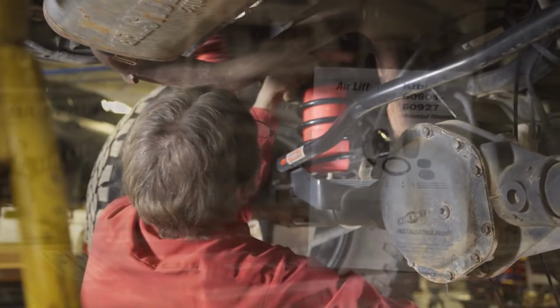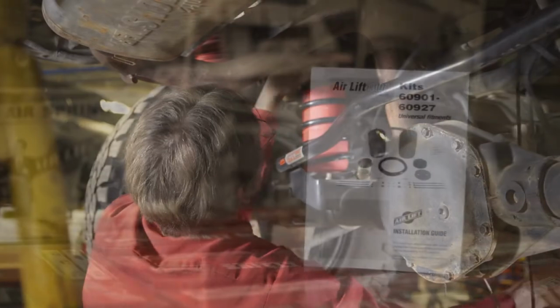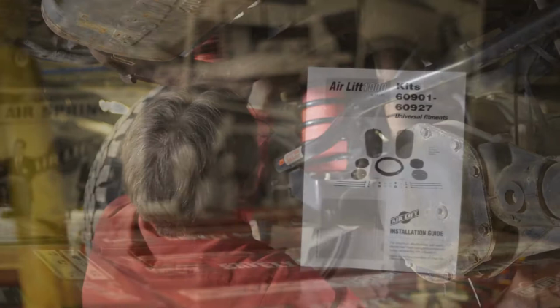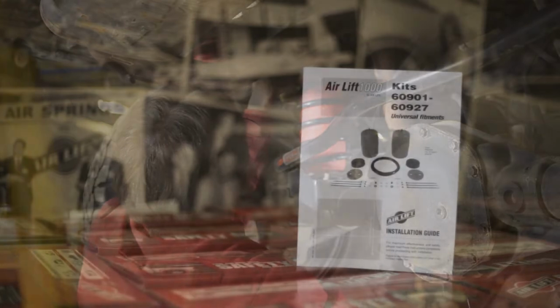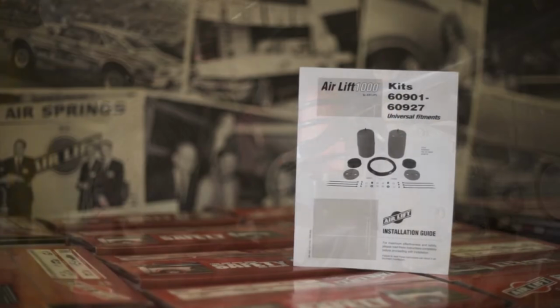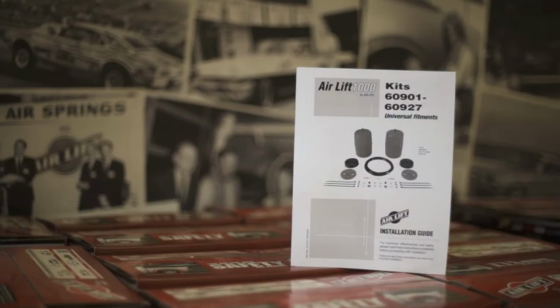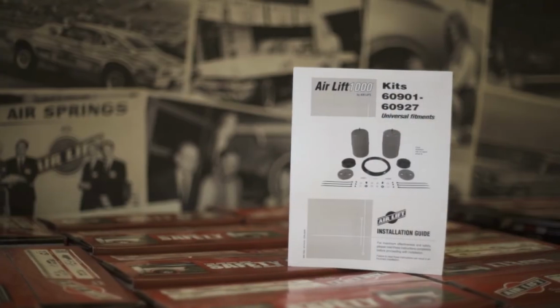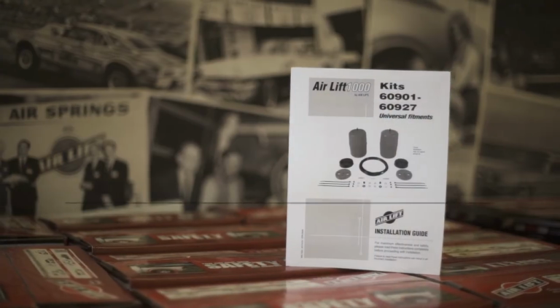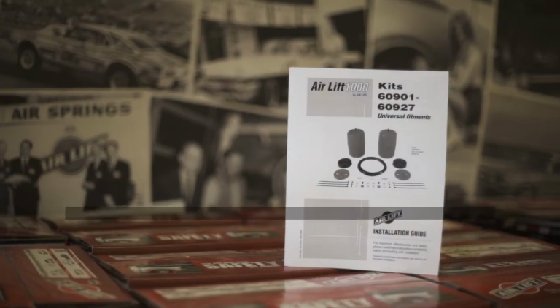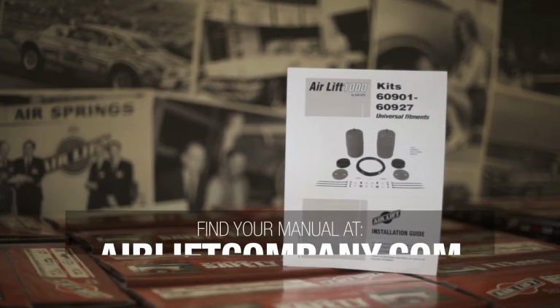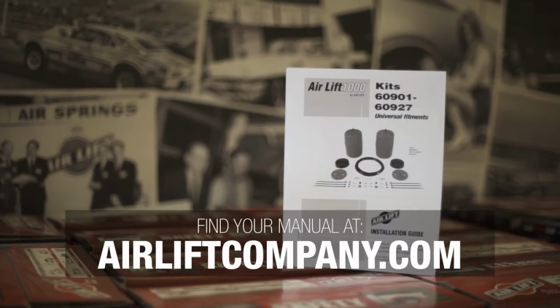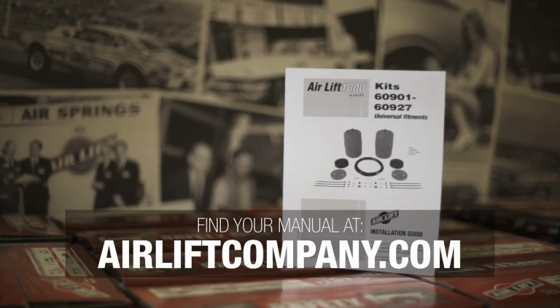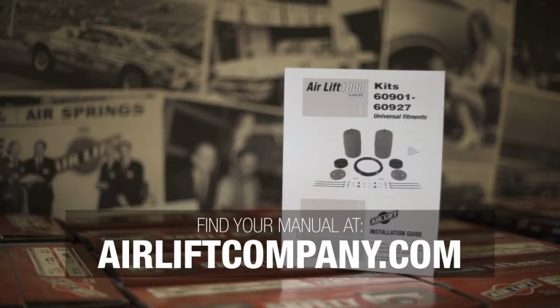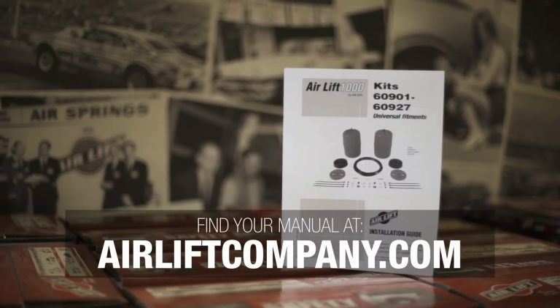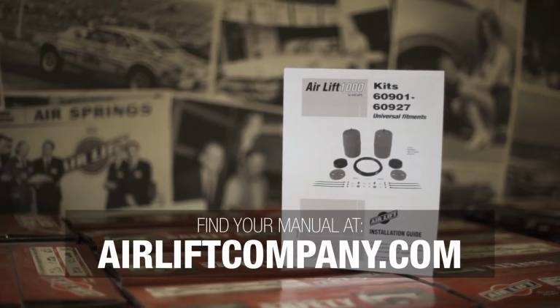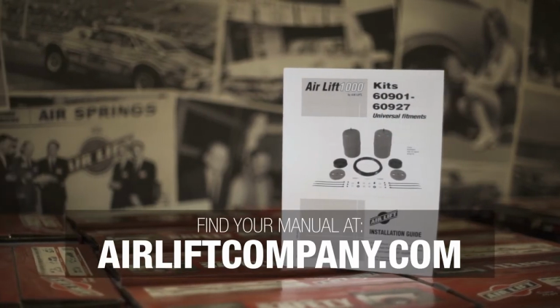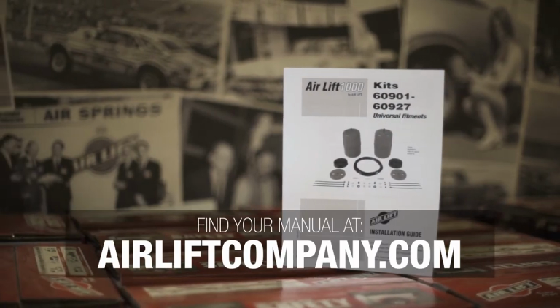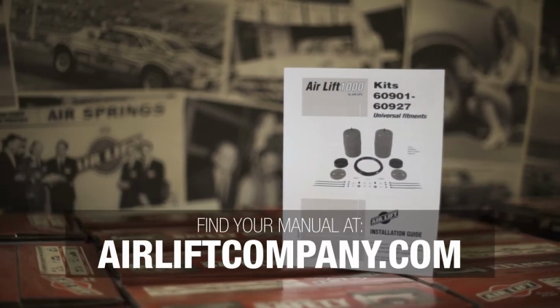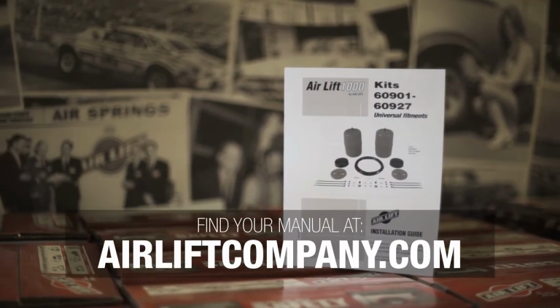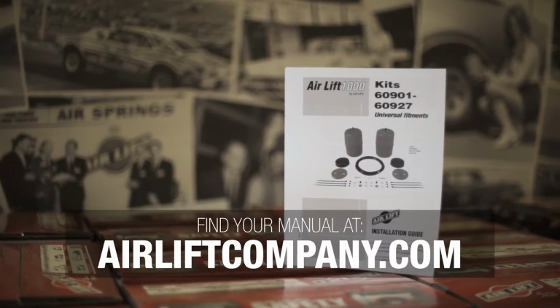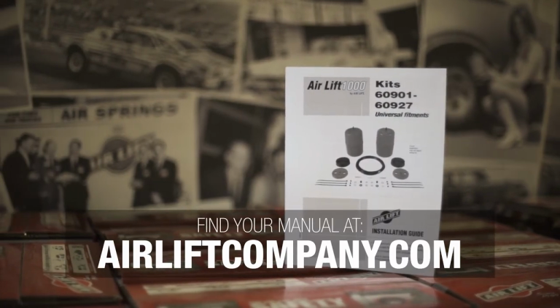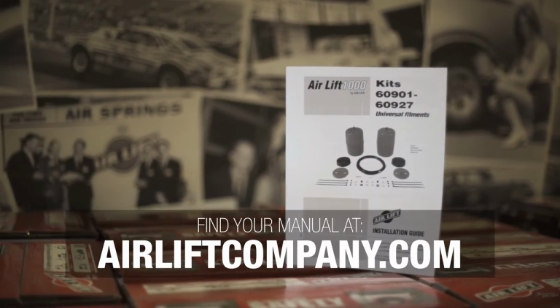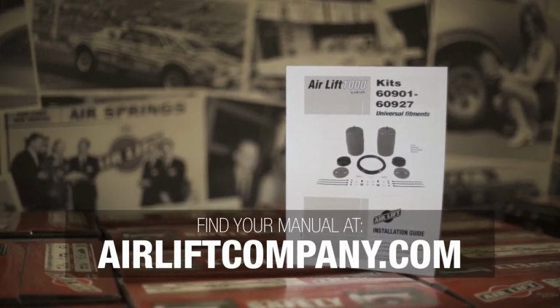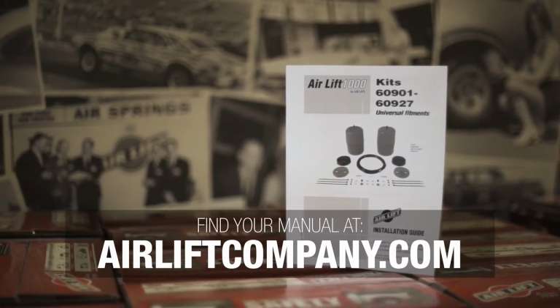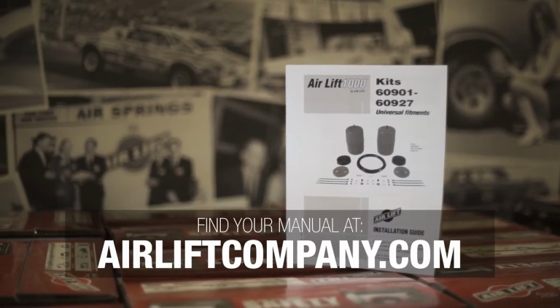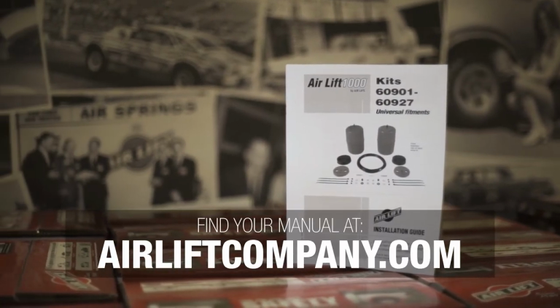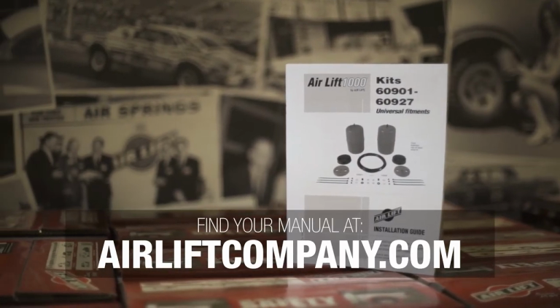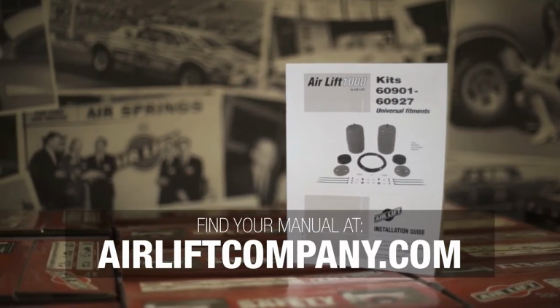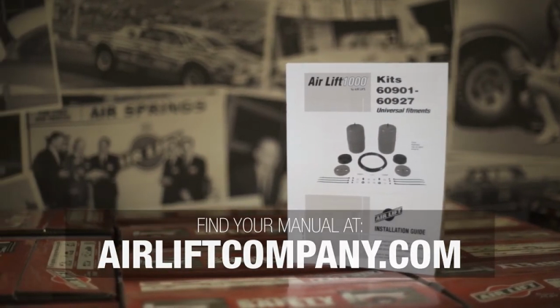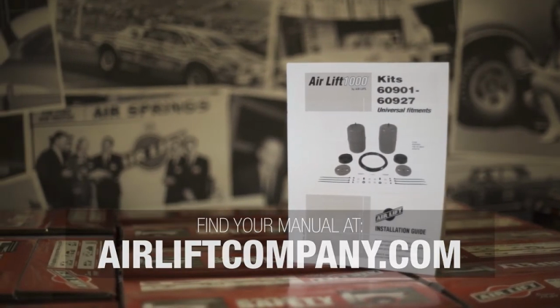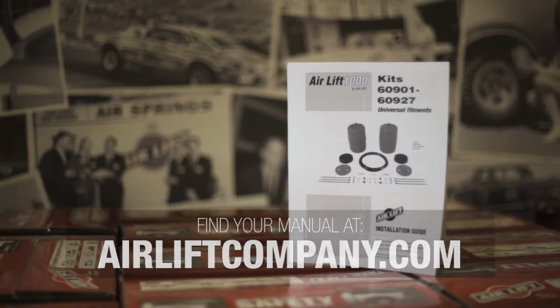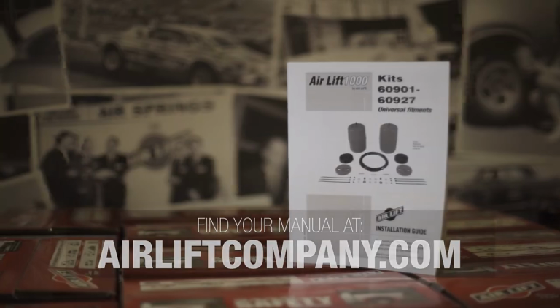Remember, this overview doesn't replace your installation manual. Grab yours out of the box and let's get started.